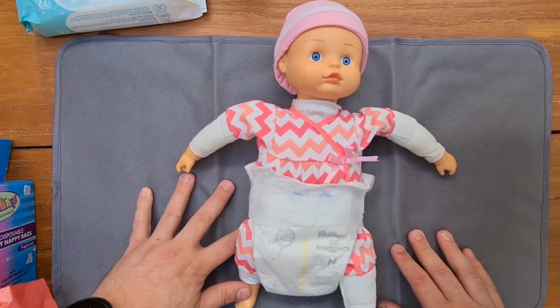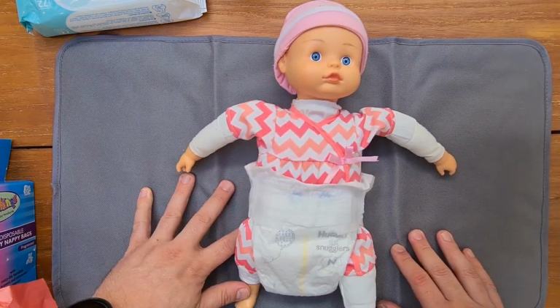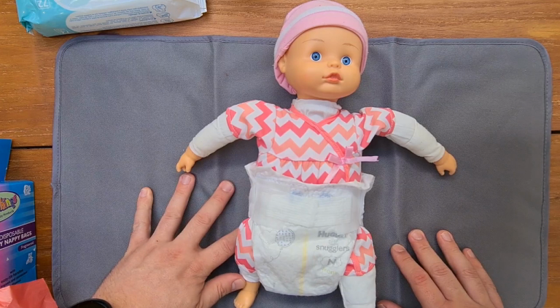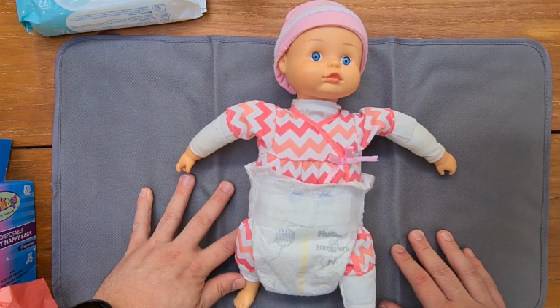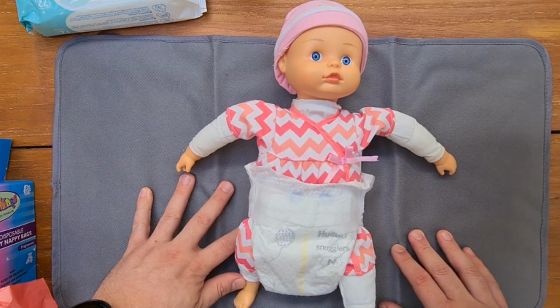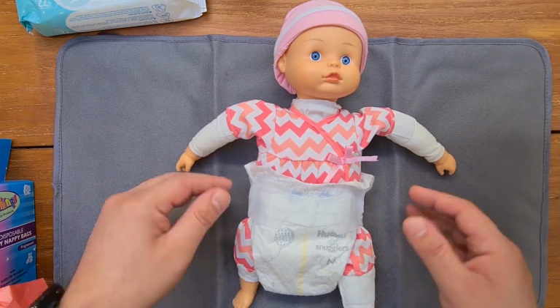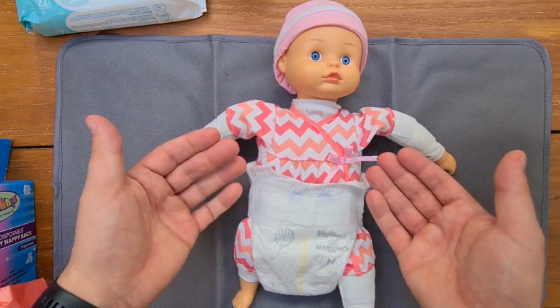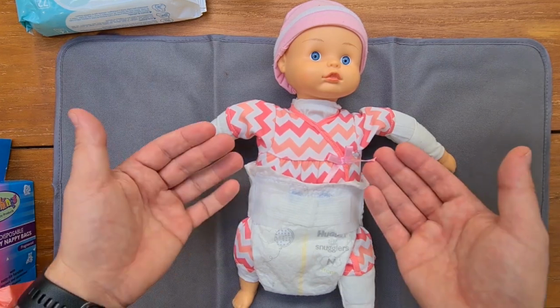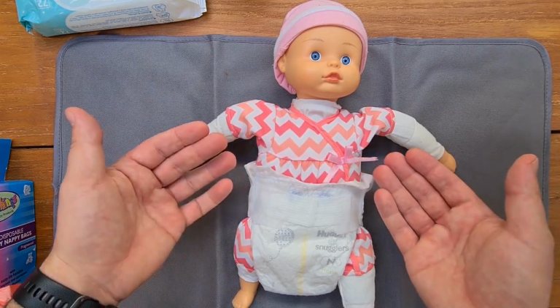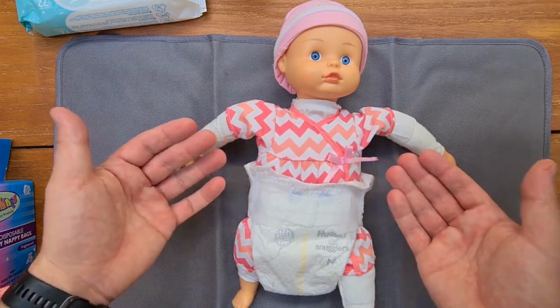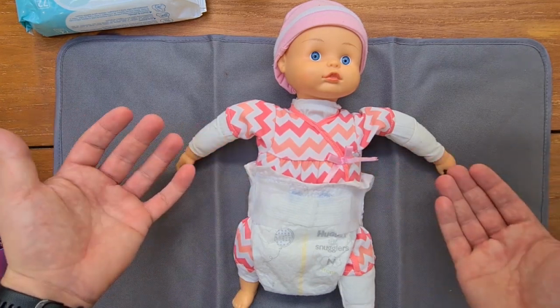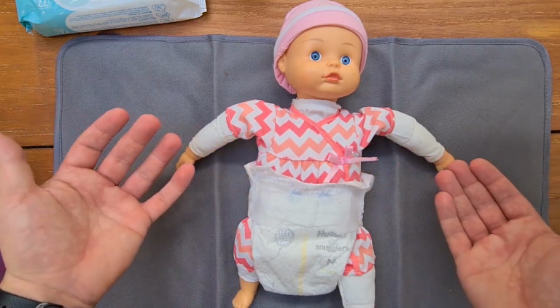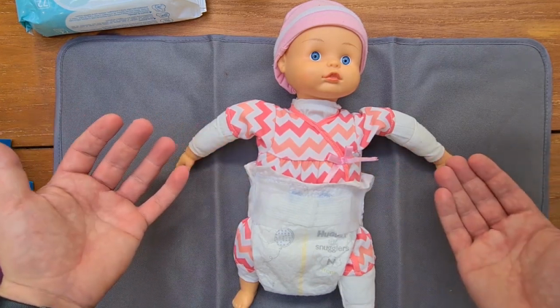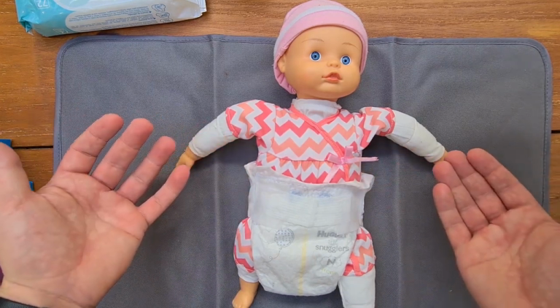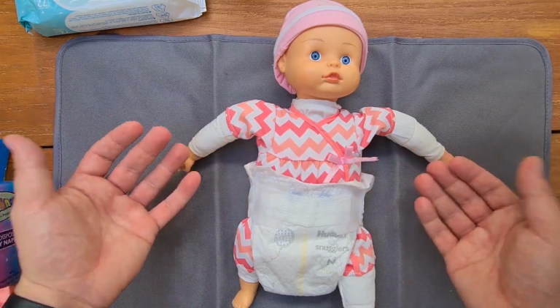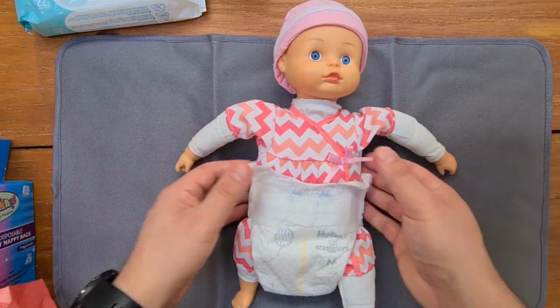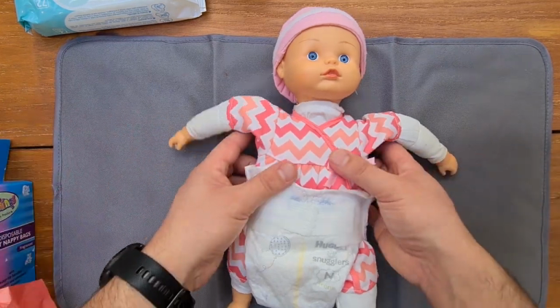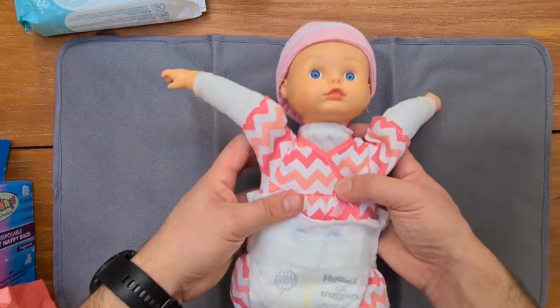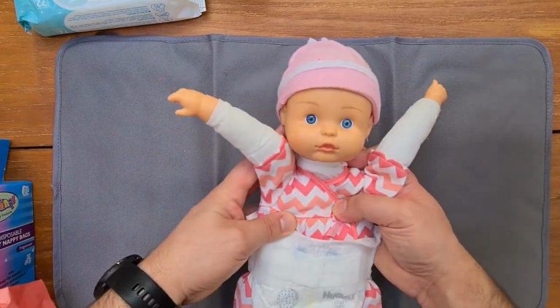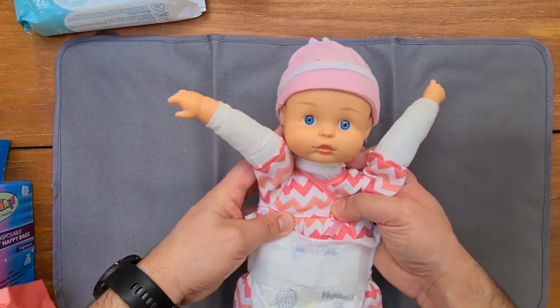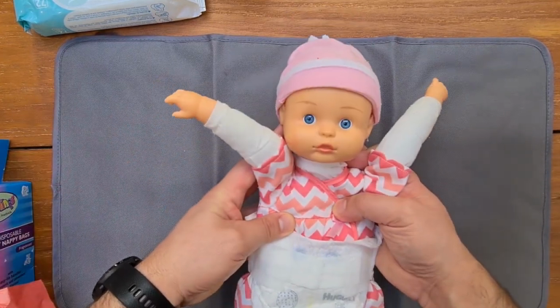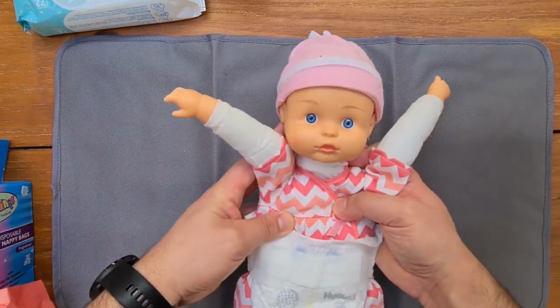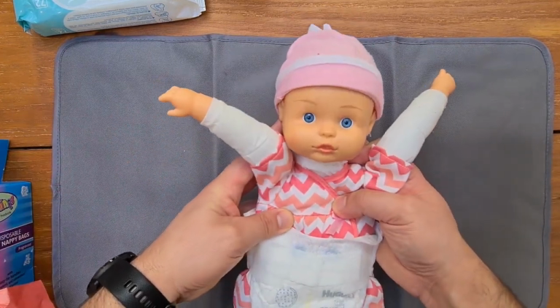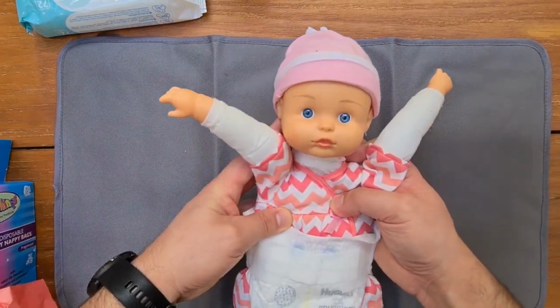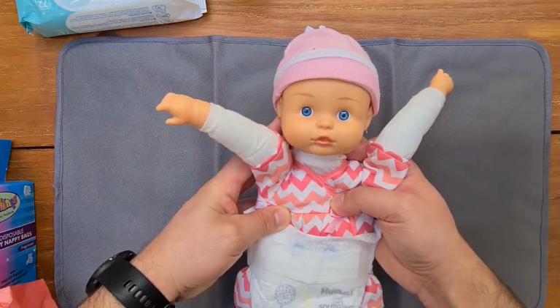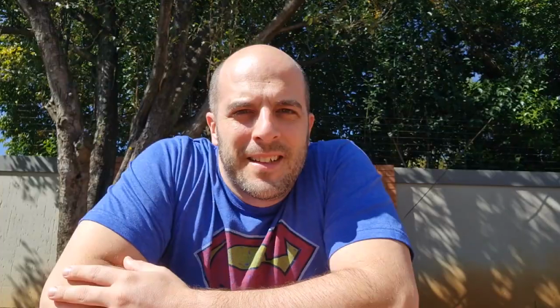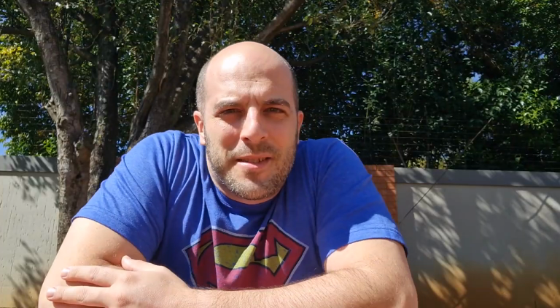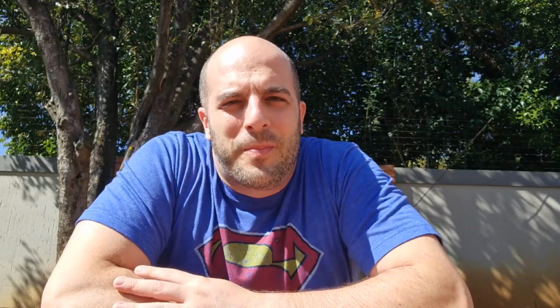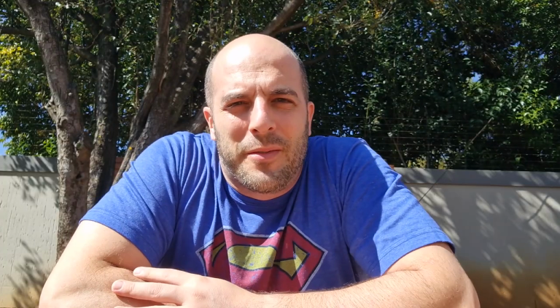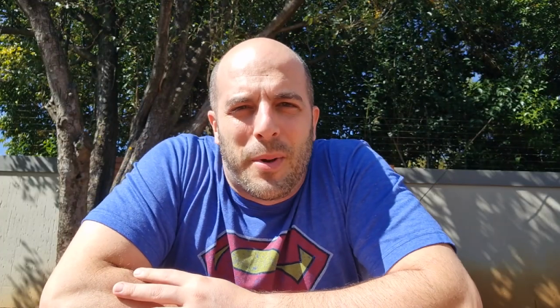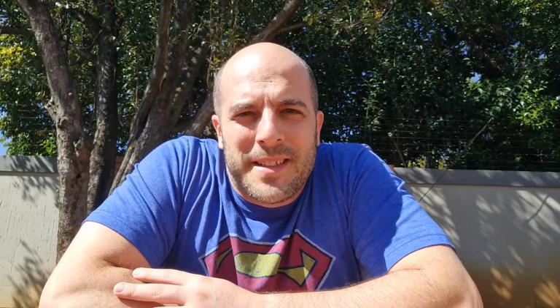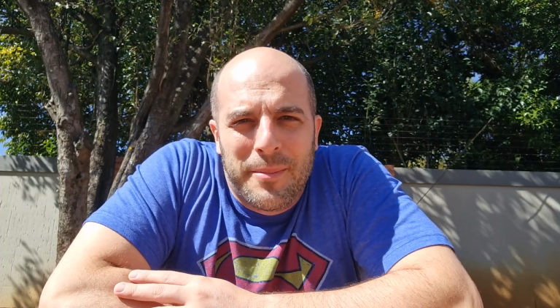I hope you enjoyed that — that was a quick and easy way of changing a nappy. Happy baby! Just a bit of a bonus clip coming up.